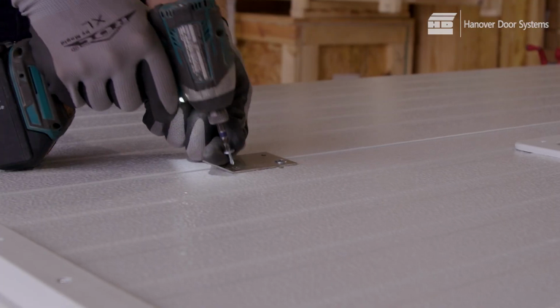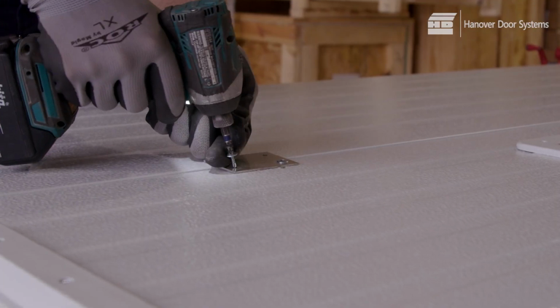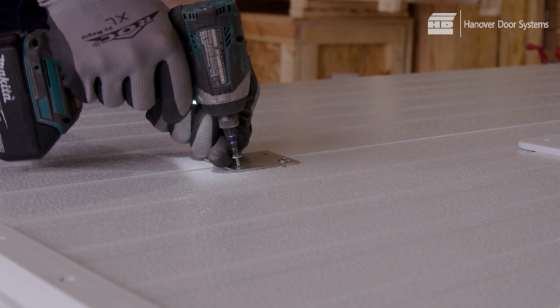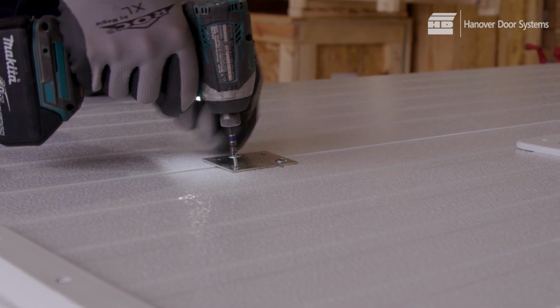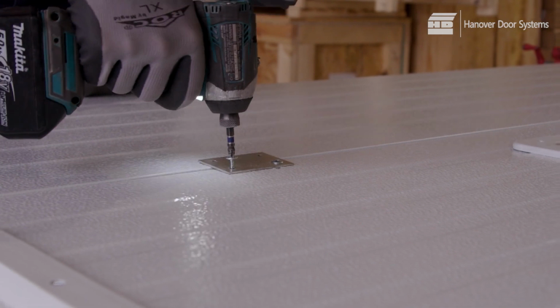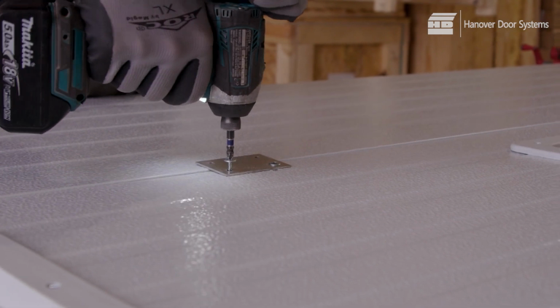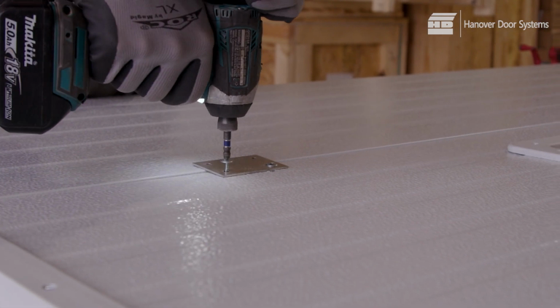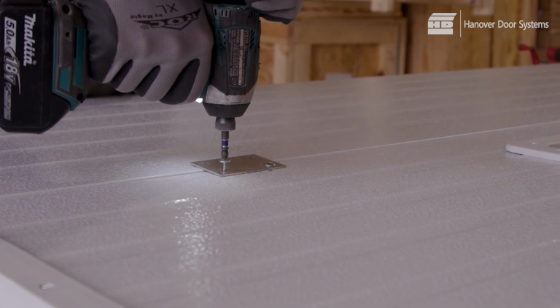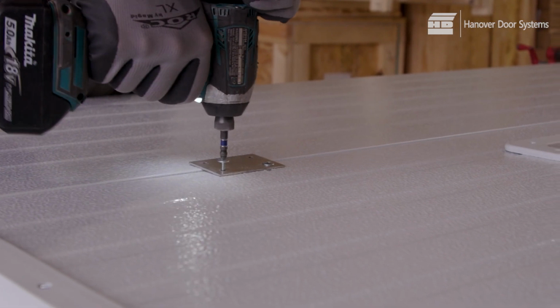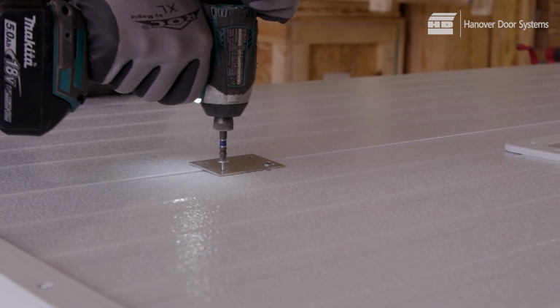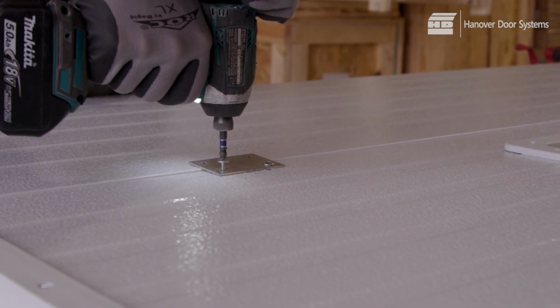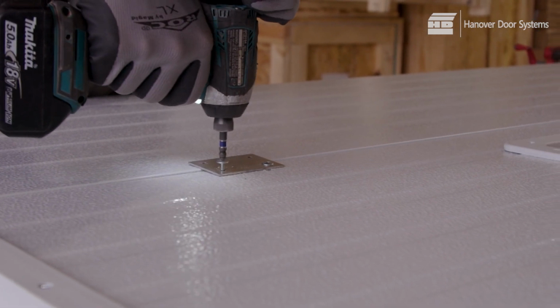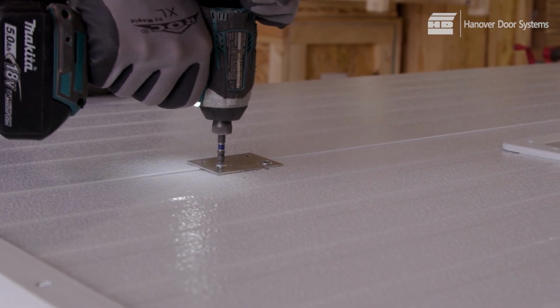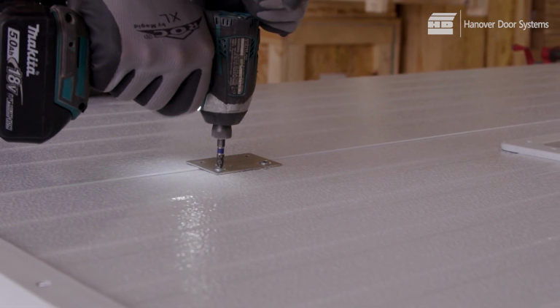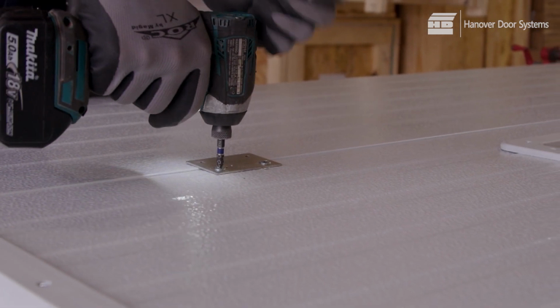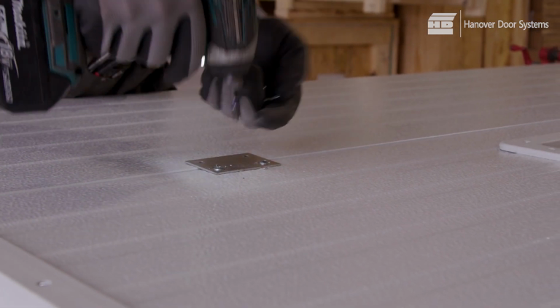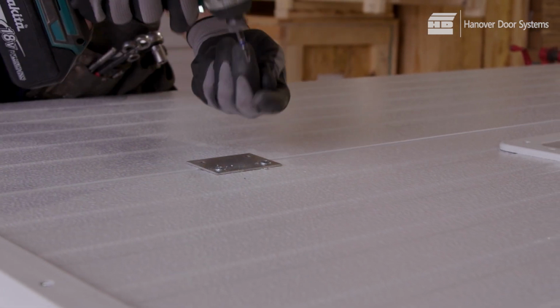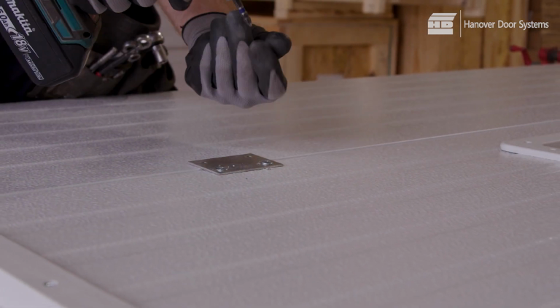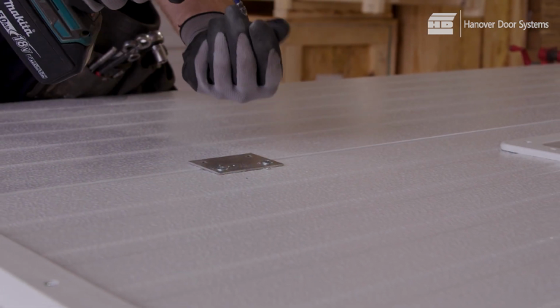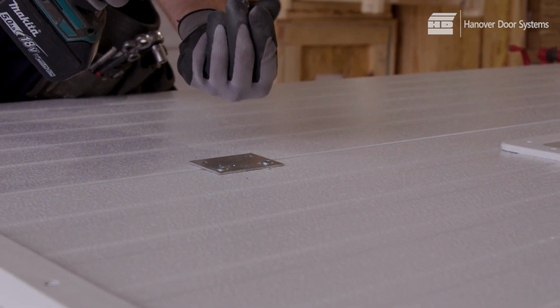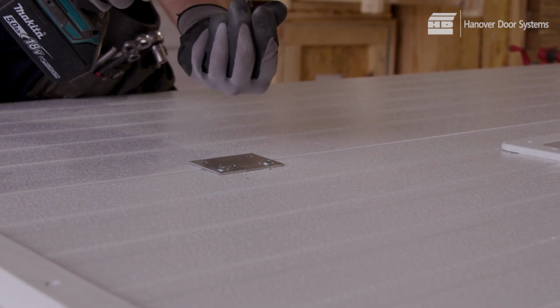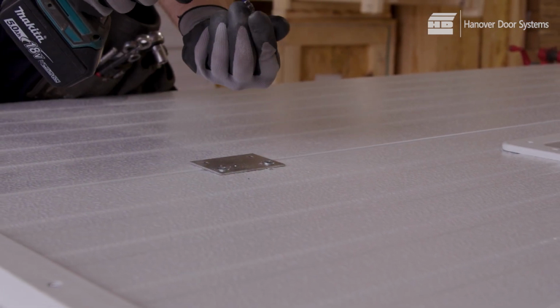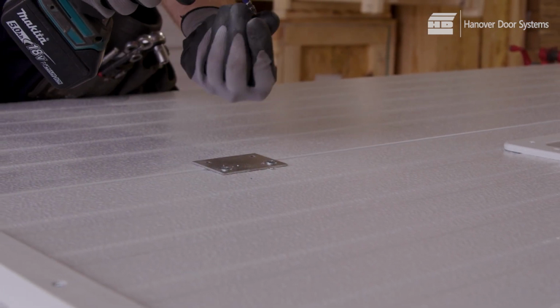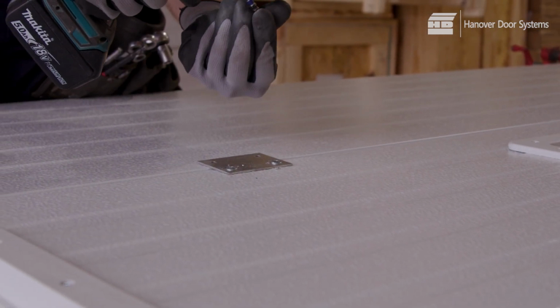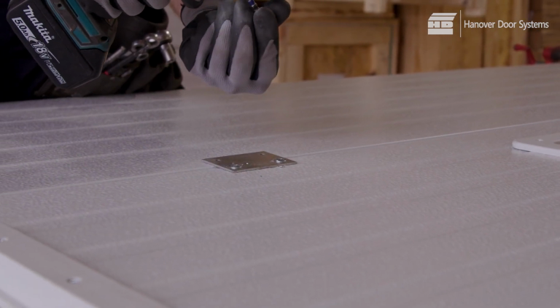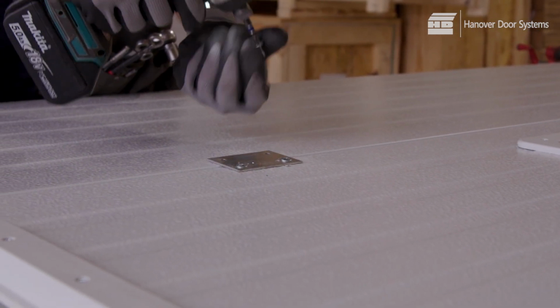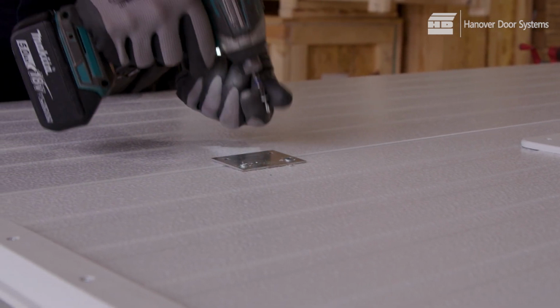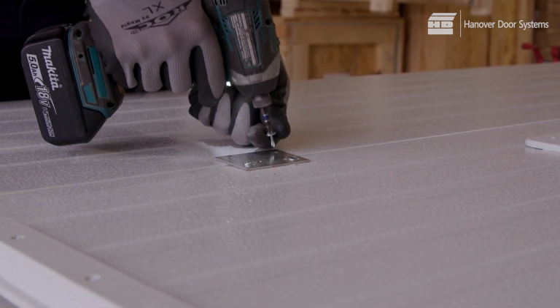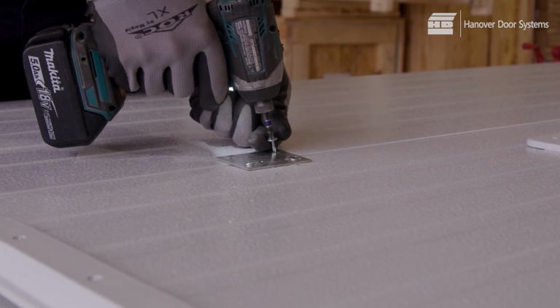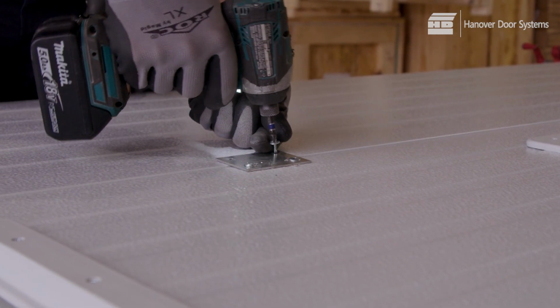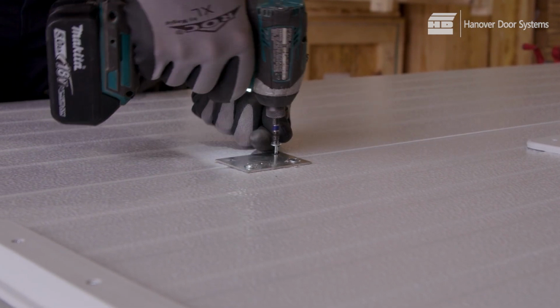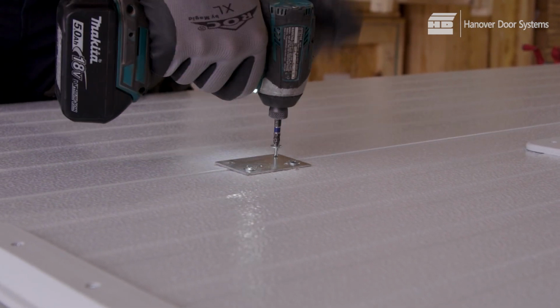At this point, all the face hardware required for setting the panels in place must be attached to the panels.